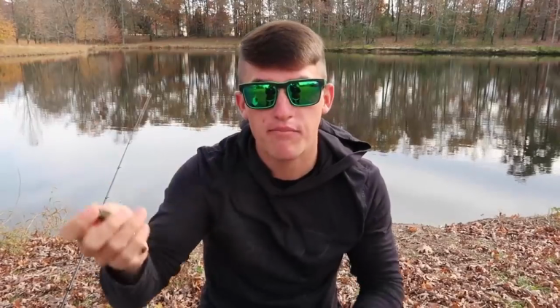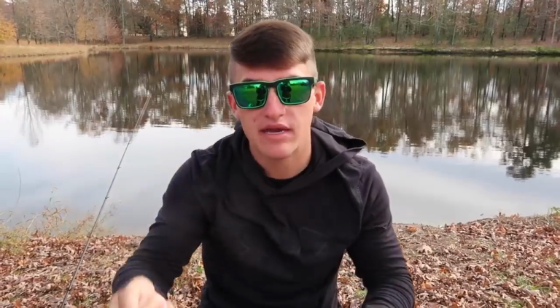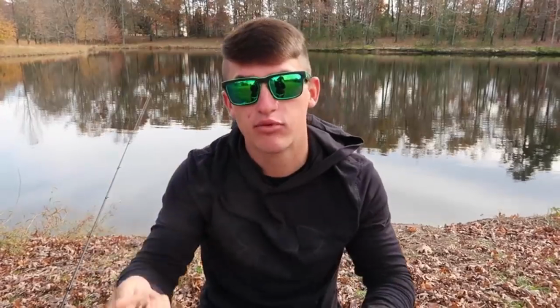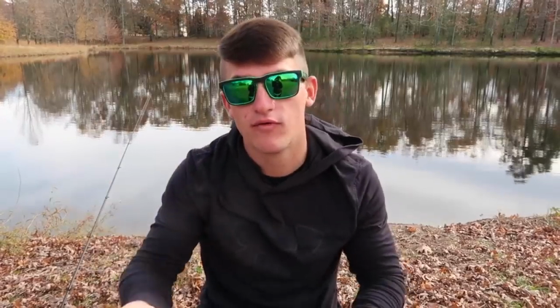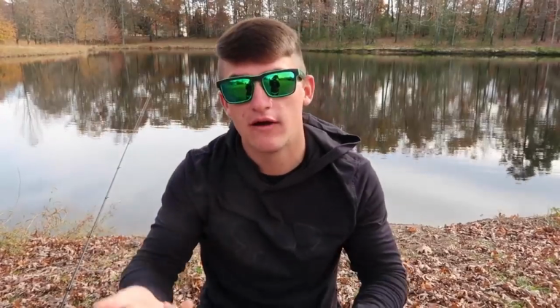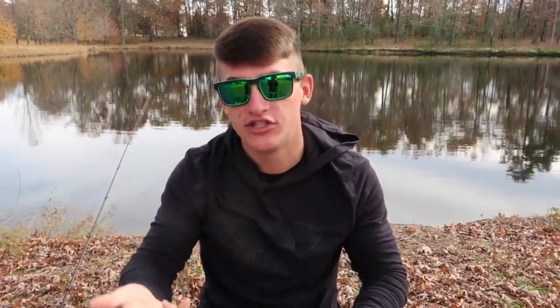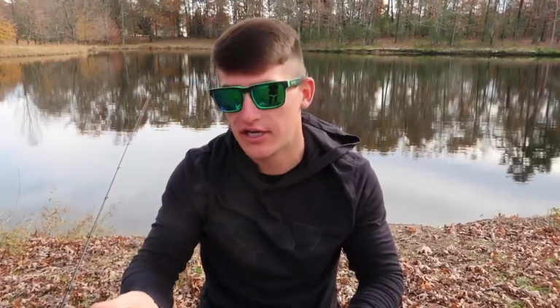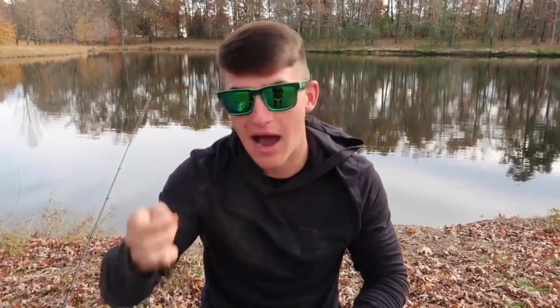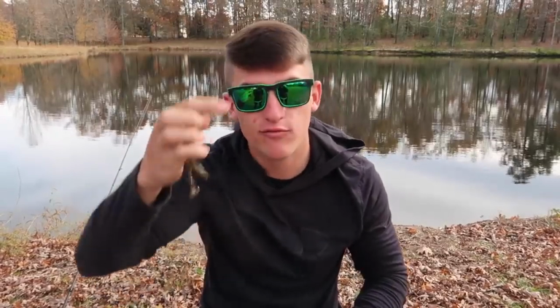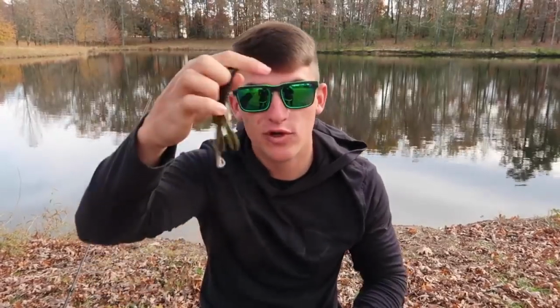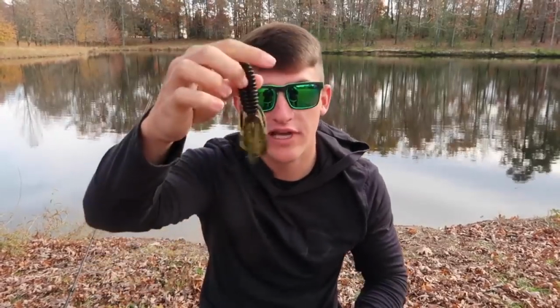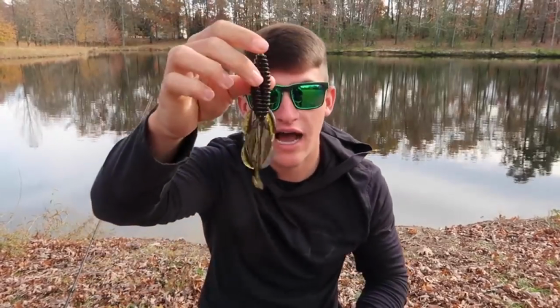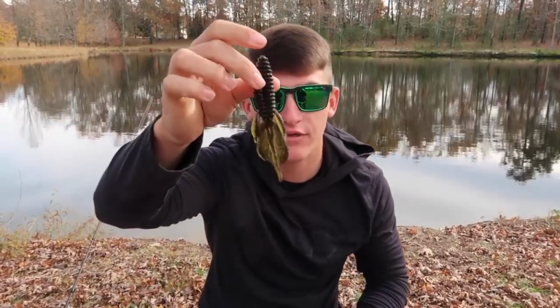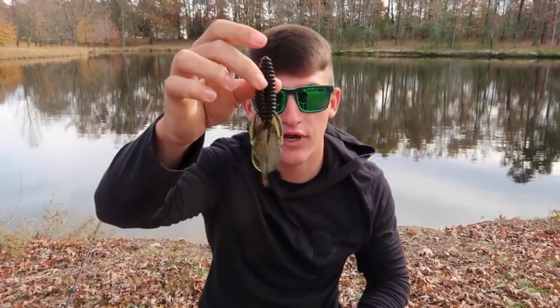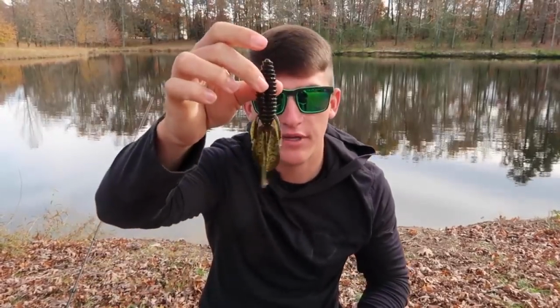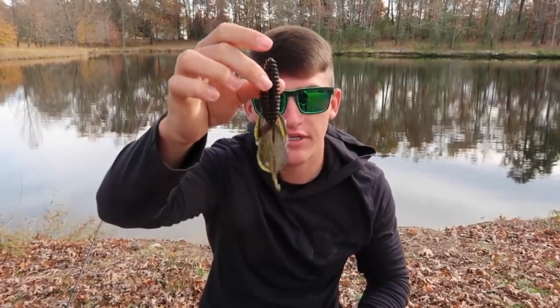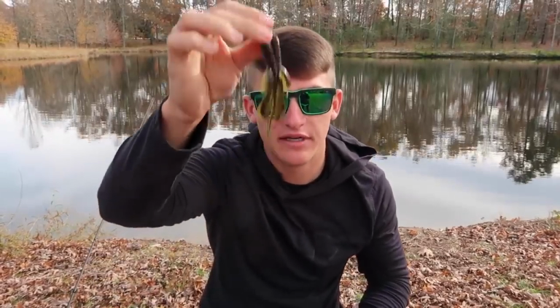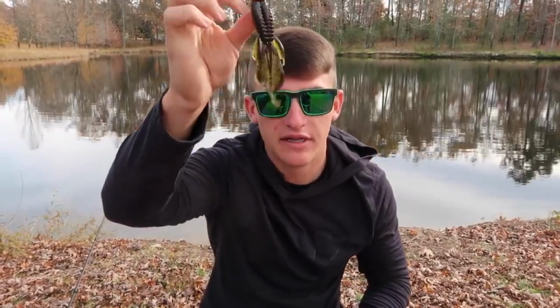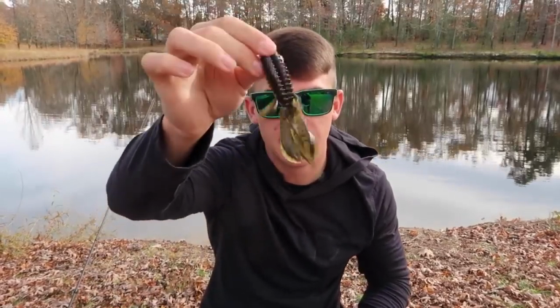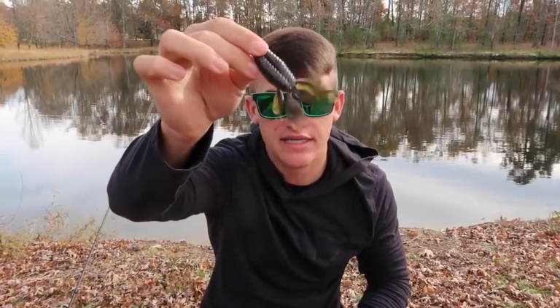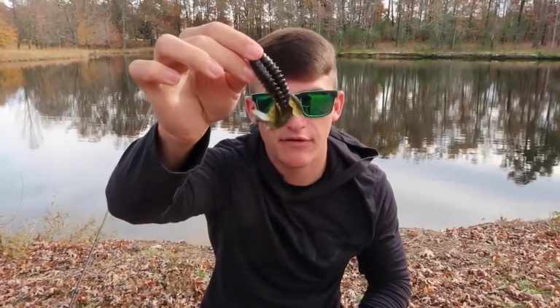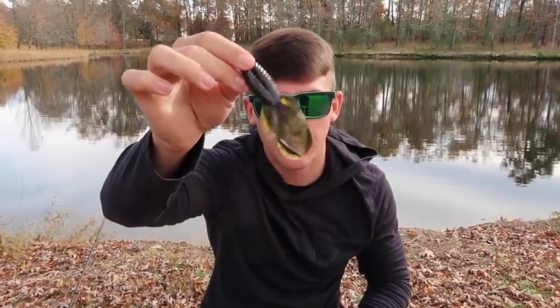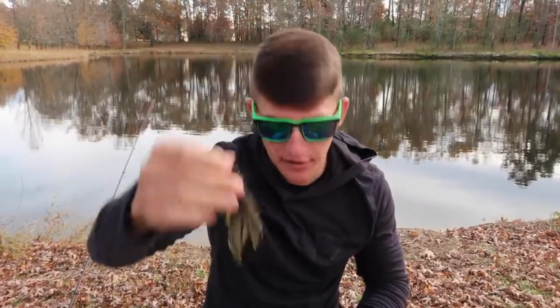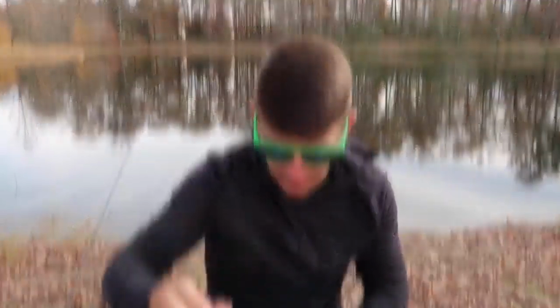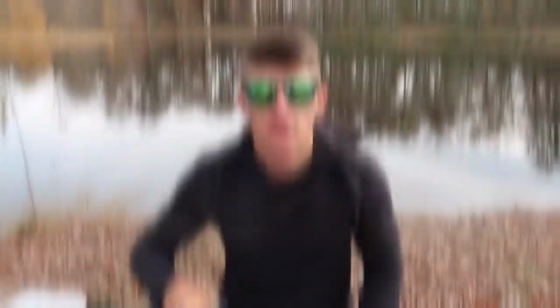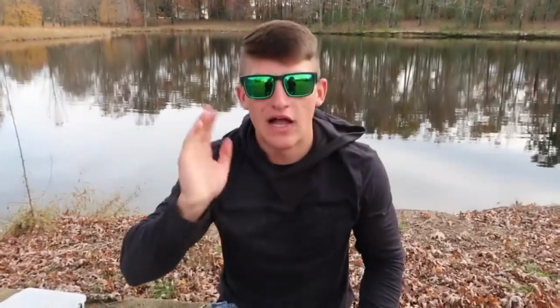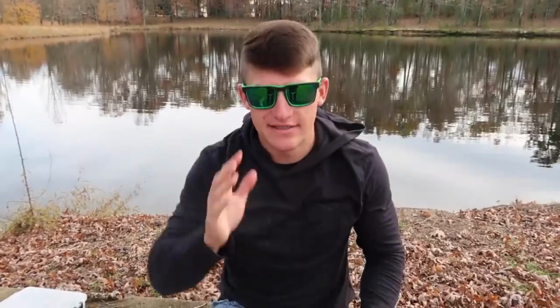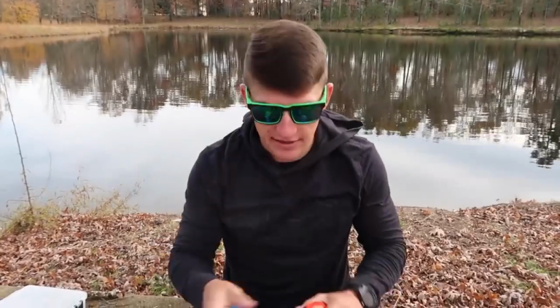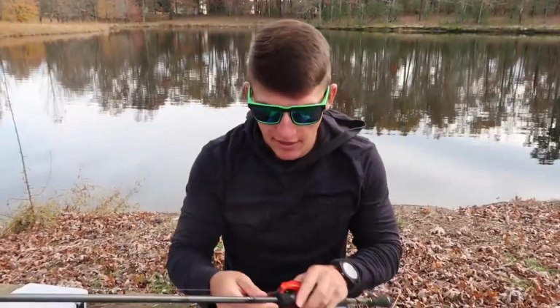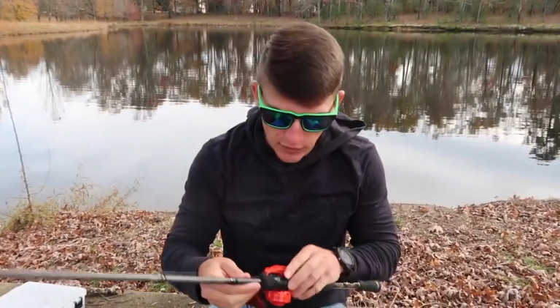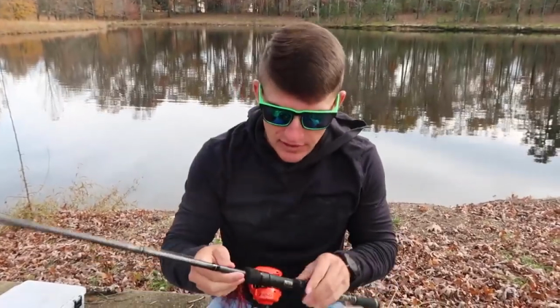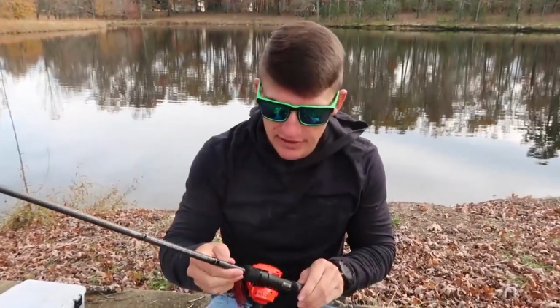The last trailer I have today is the Reaction Innovations Beaver. This one is watermelon red, and on the other side is black and red — I believe this is California 420. This is a big bulky profile trailer, and I've experimented a lot with beaver-style baits versus crawls, and I can tell you that you will catch a lot bigger fish on this. If you want a big profile jig, I highly recommend this one.